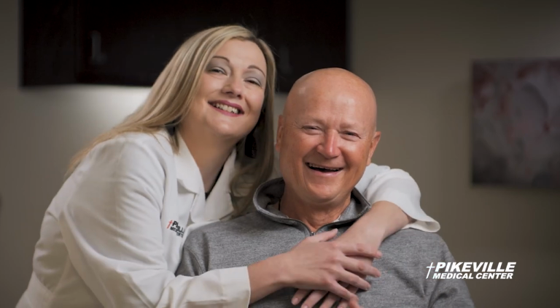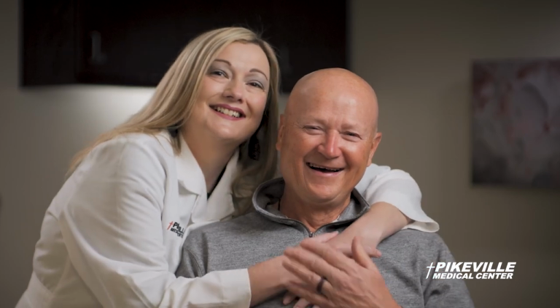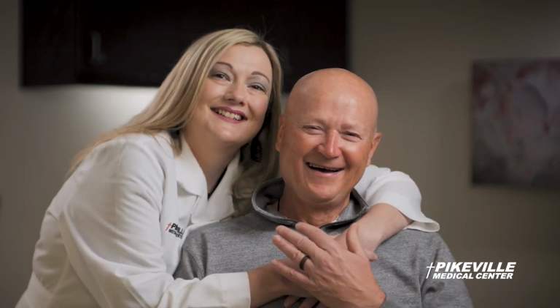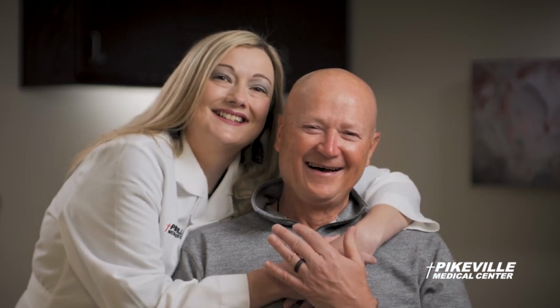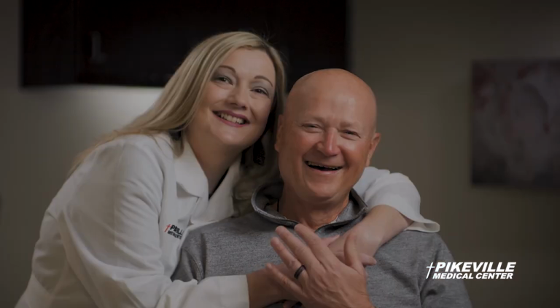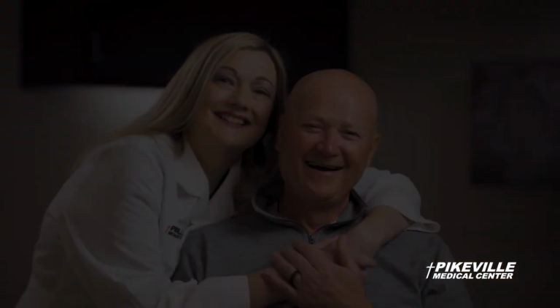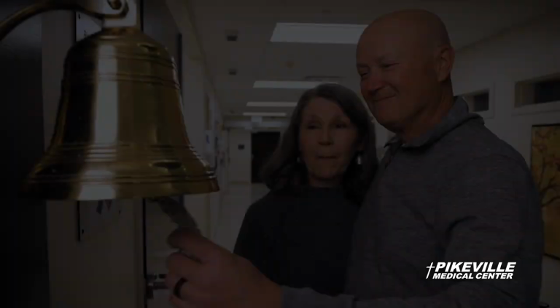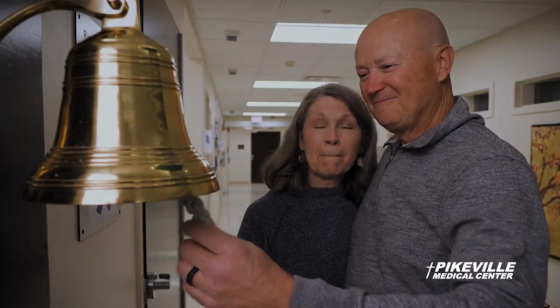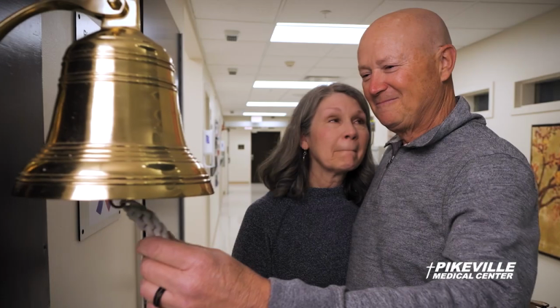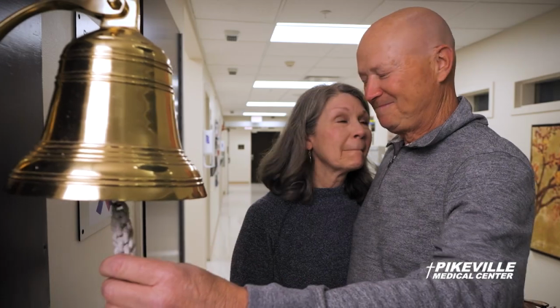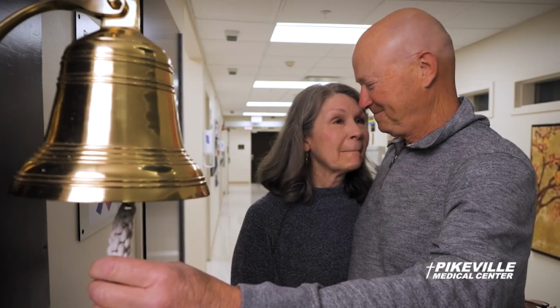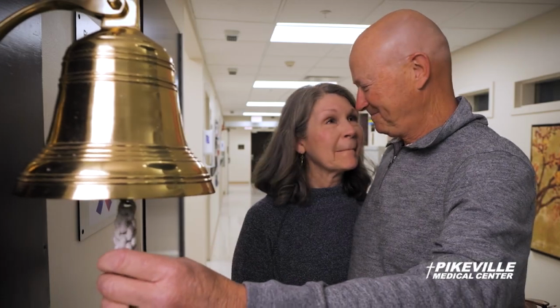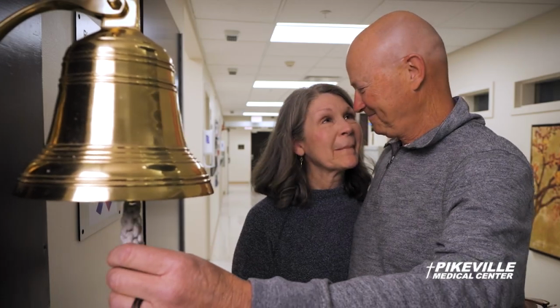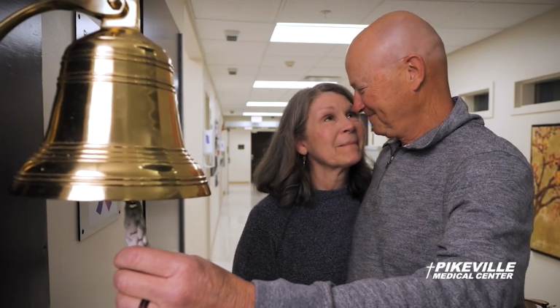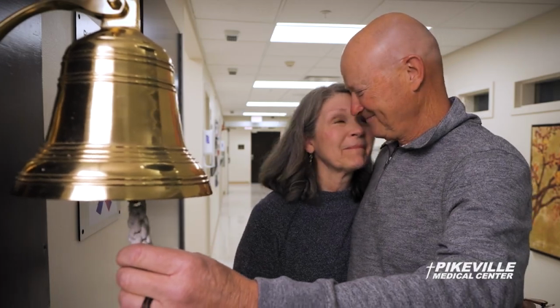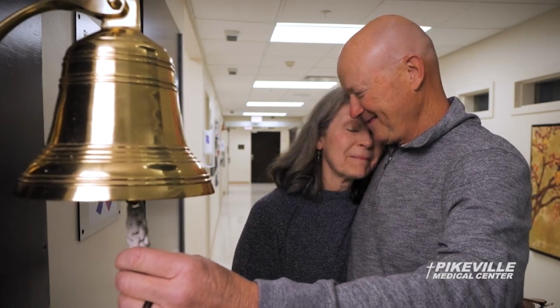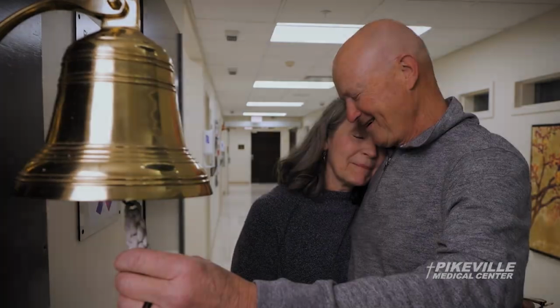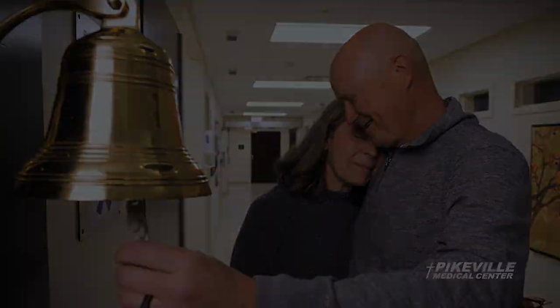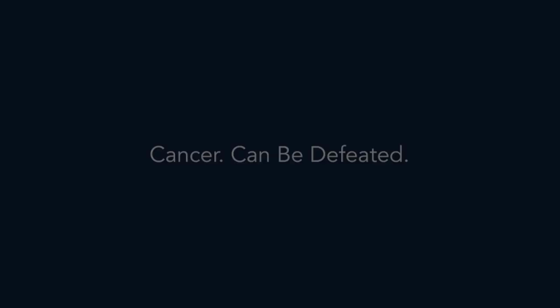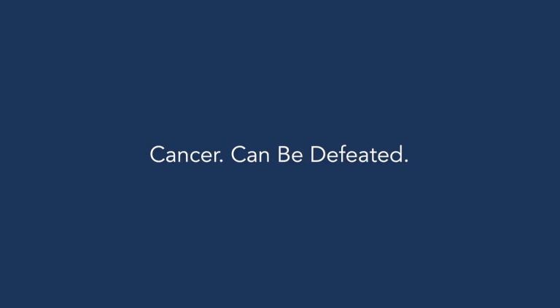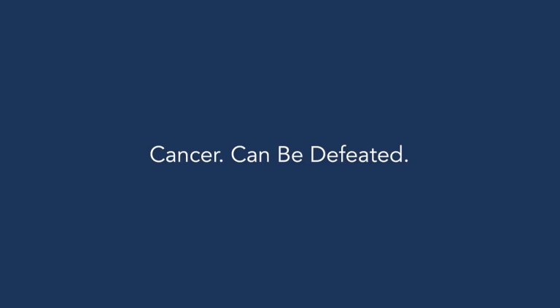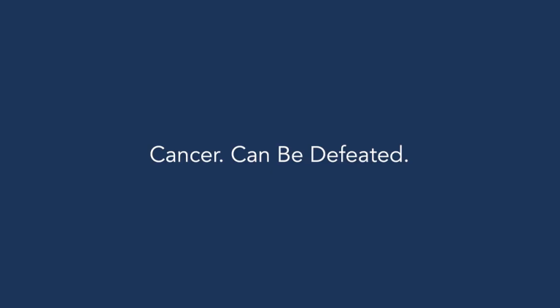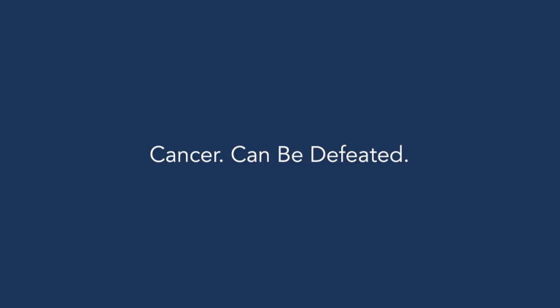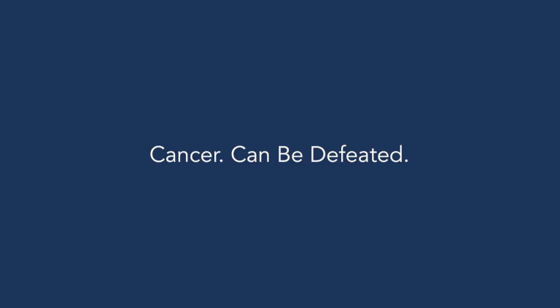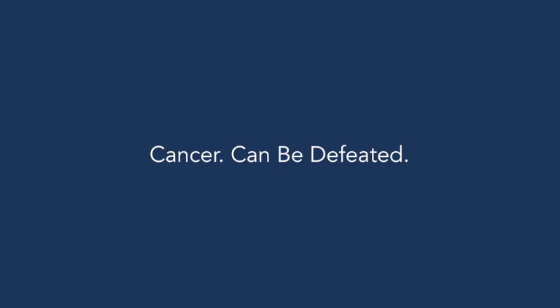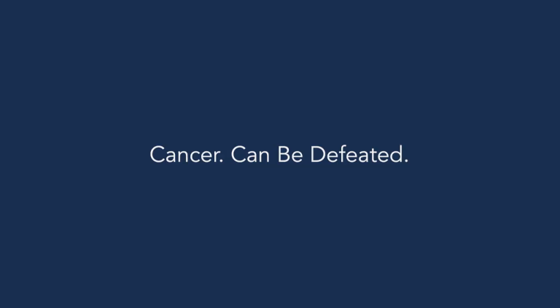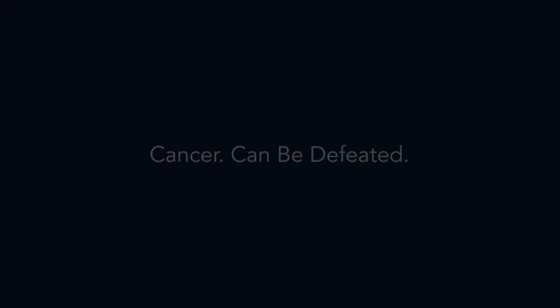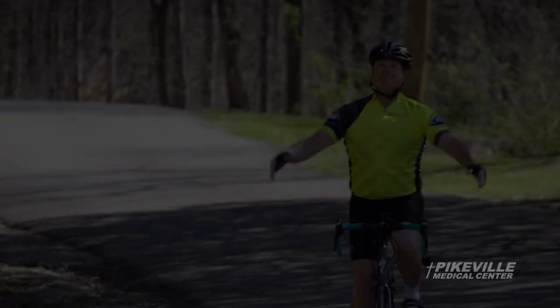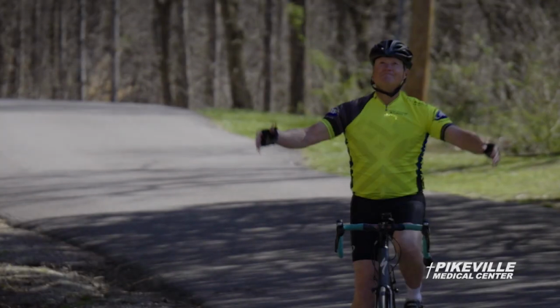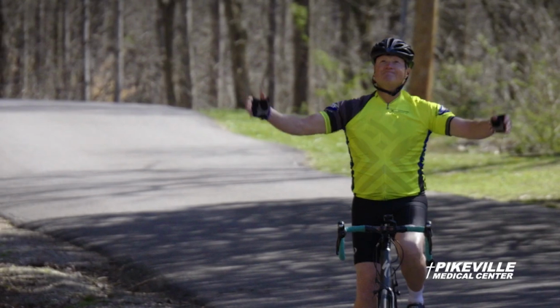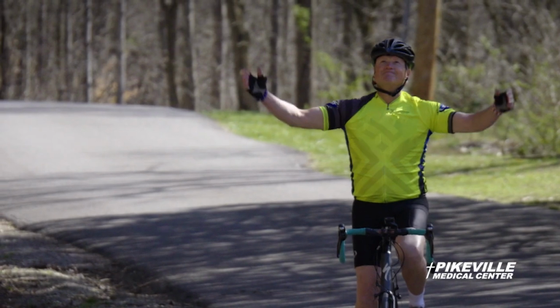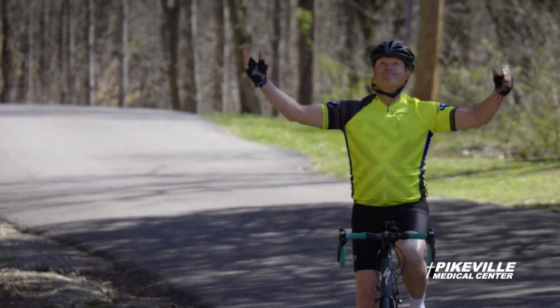I am so happy for Robert. The treatment worked. Make it through the day.